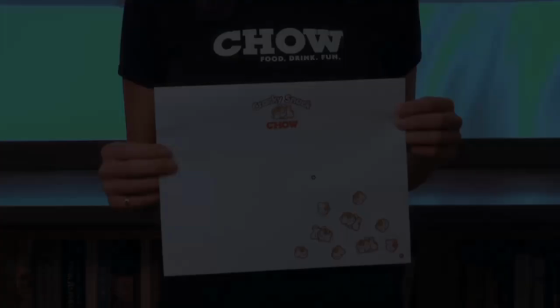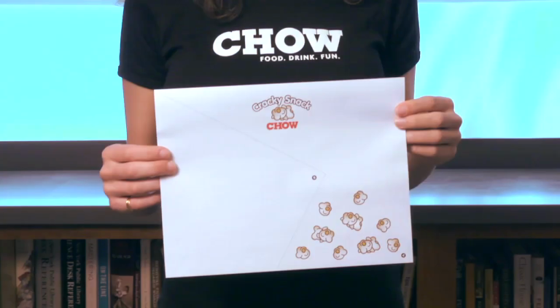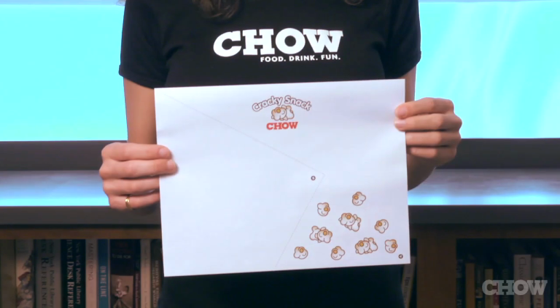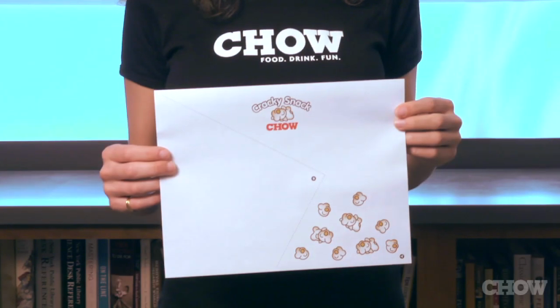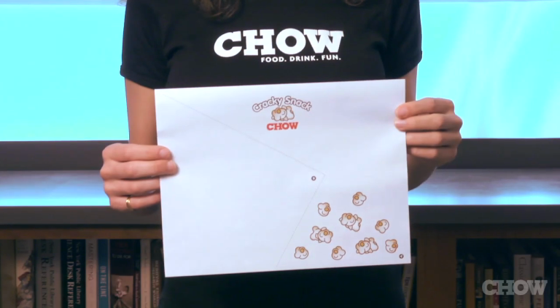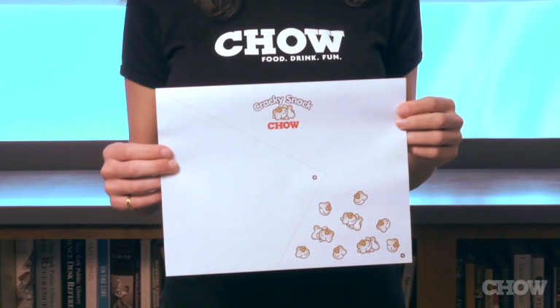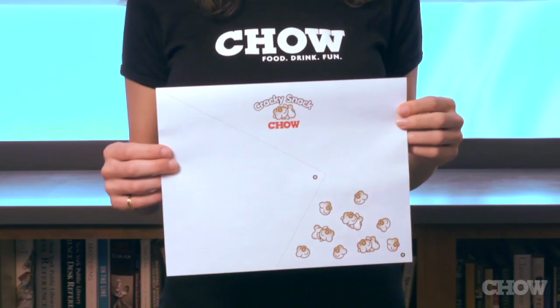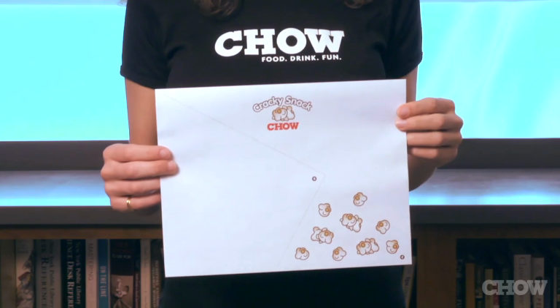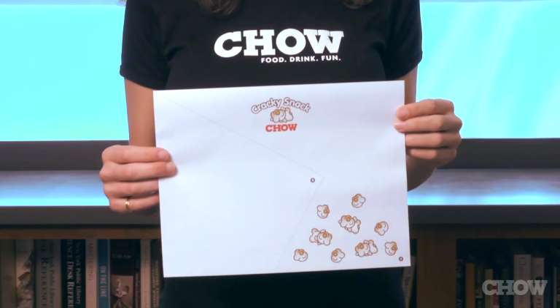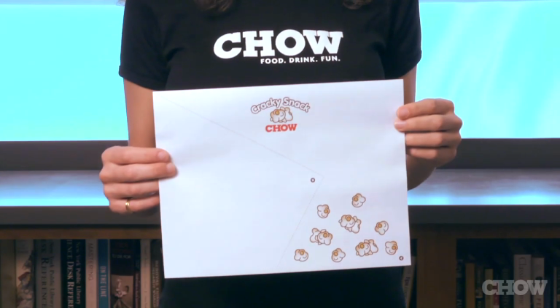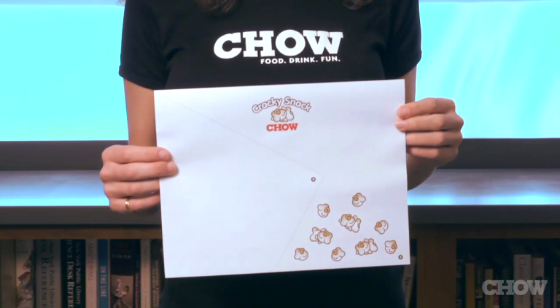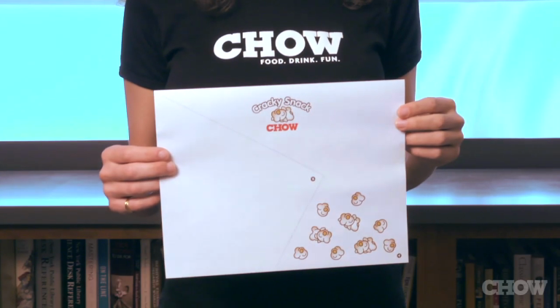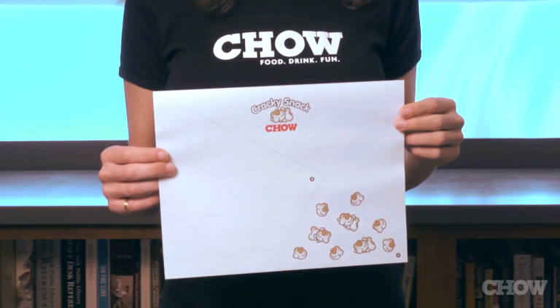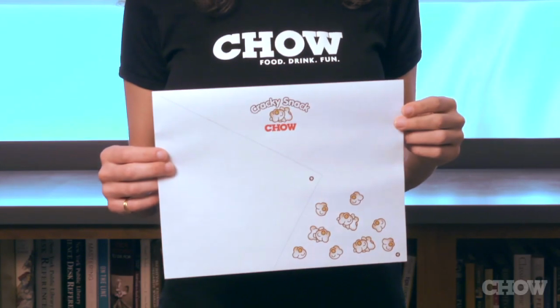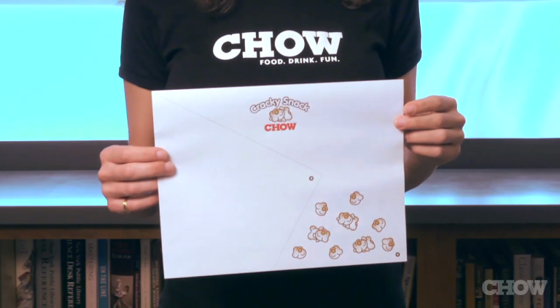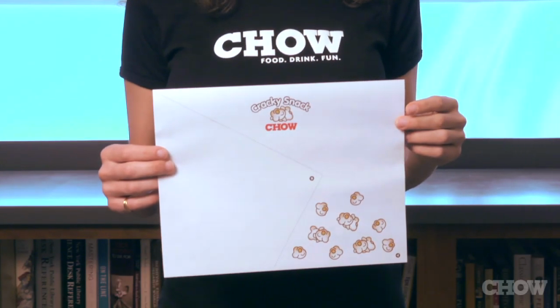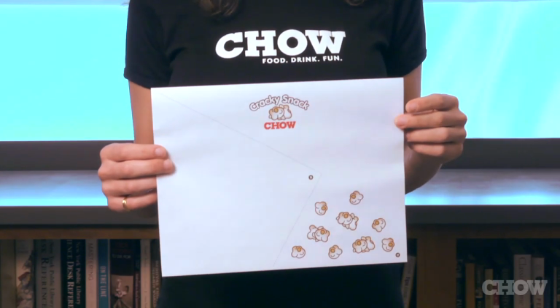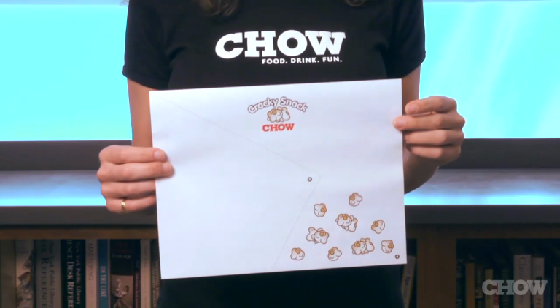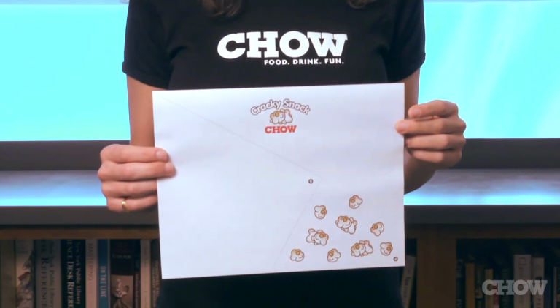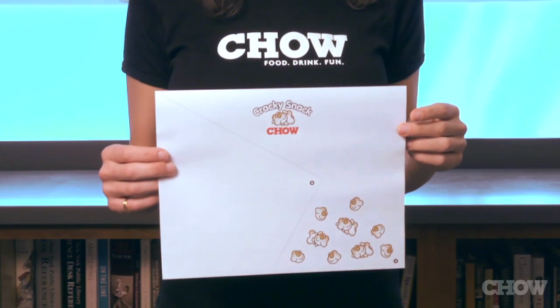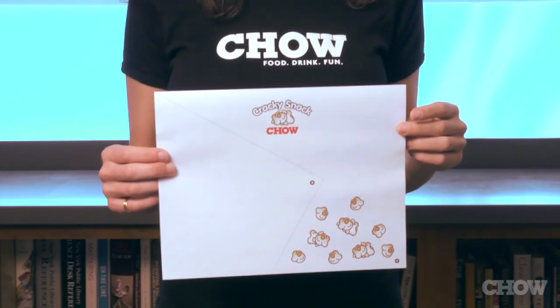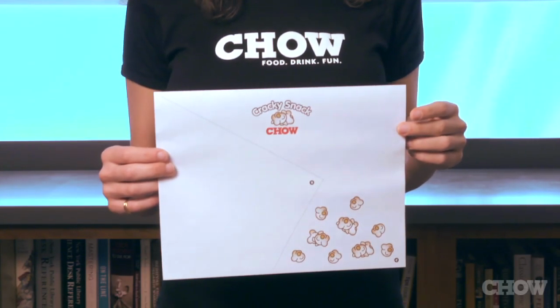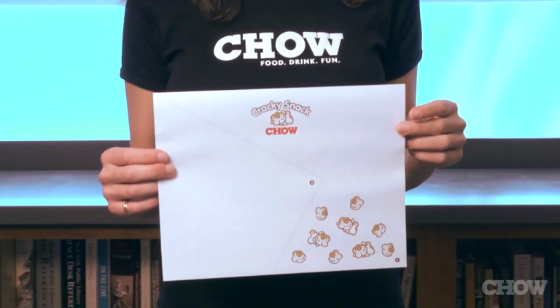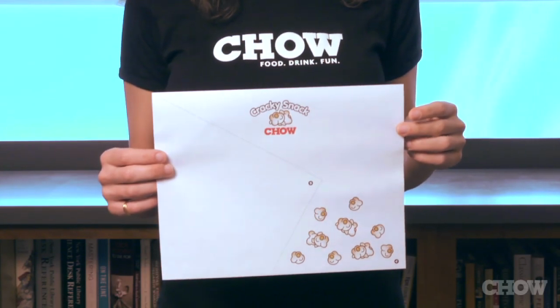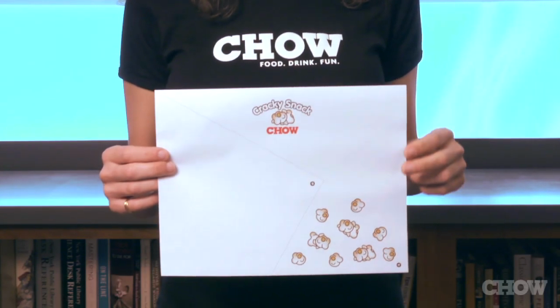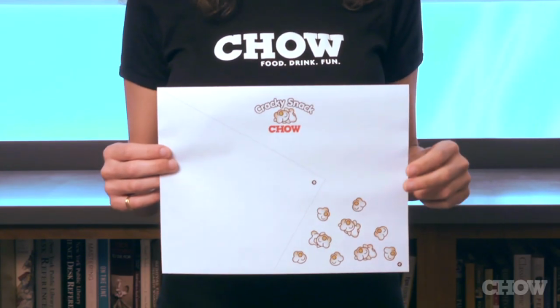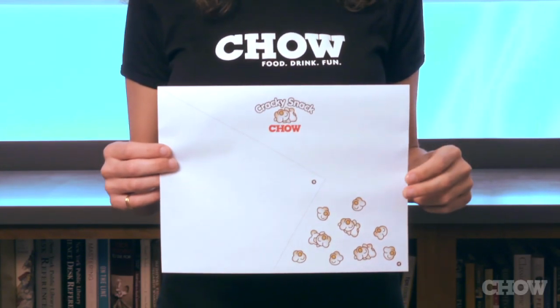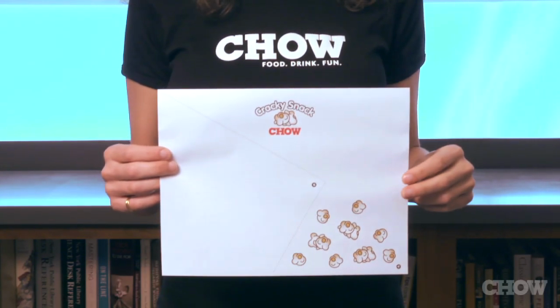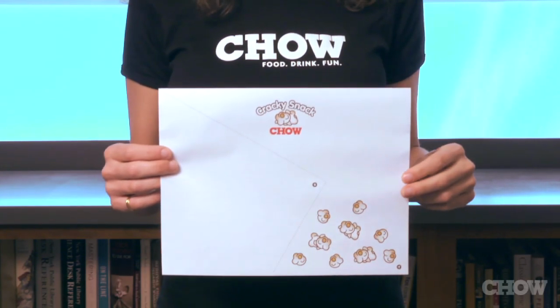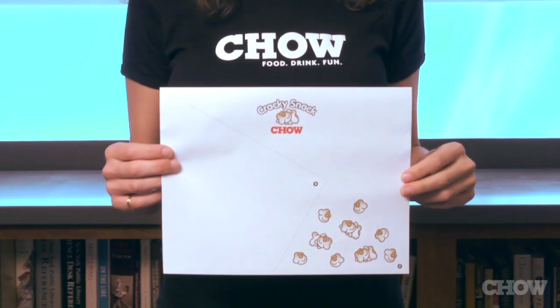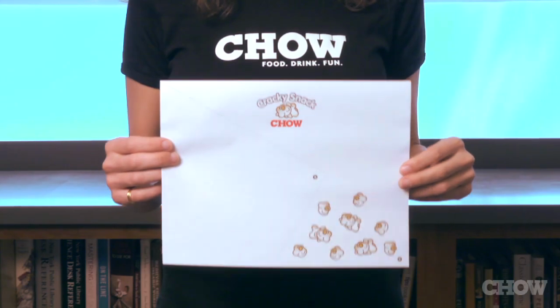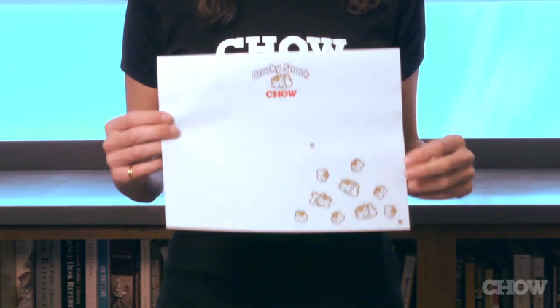This is how you make Chao's Cracky Snack Serving Cone. Download and print the PDF provided on this page.